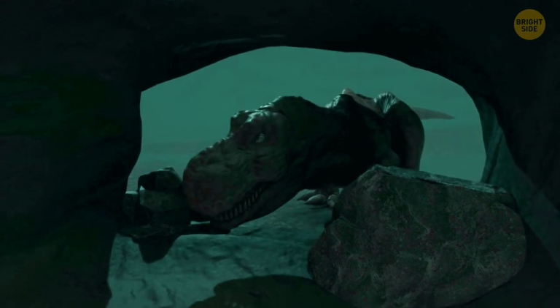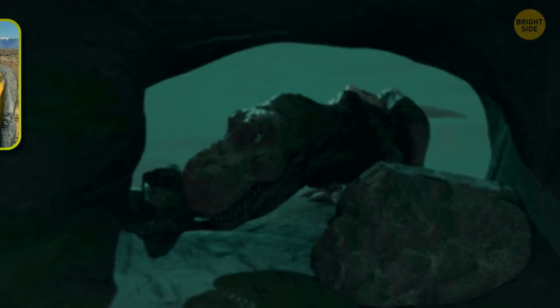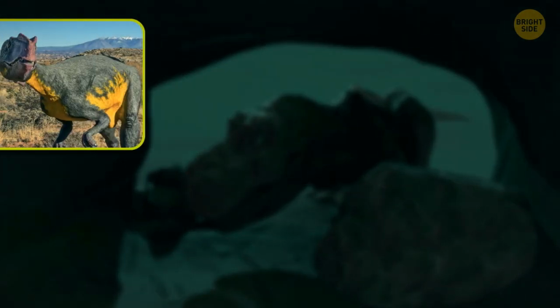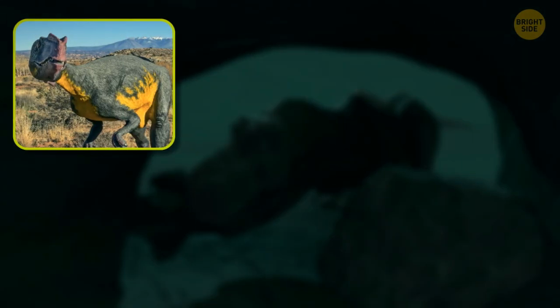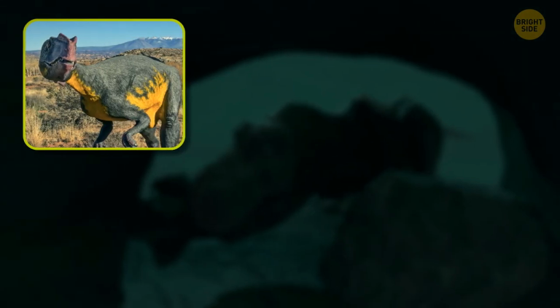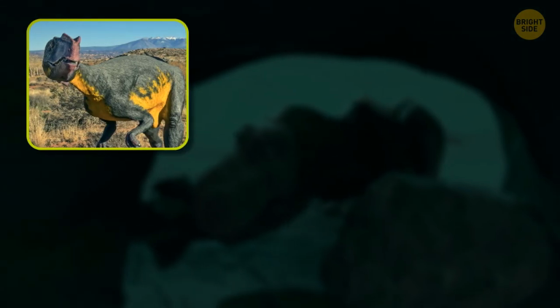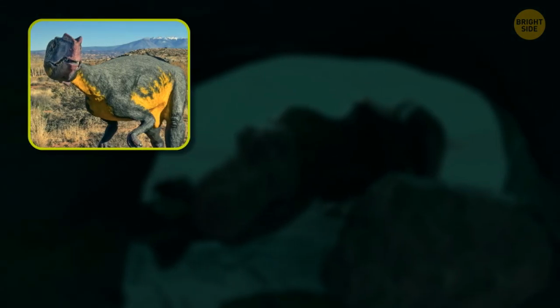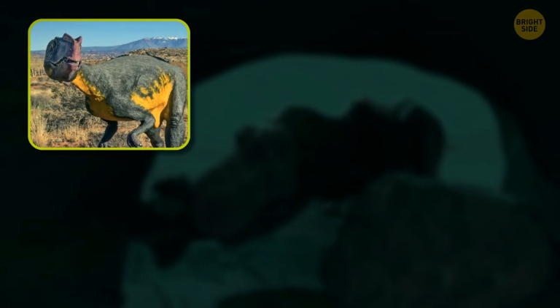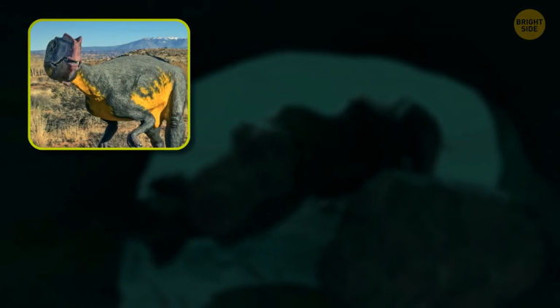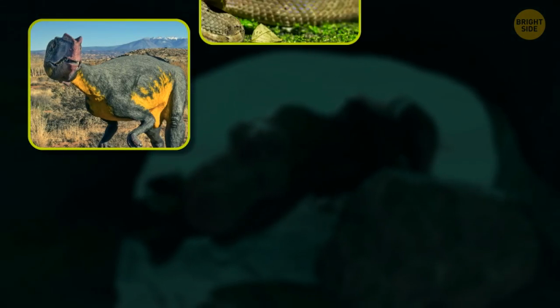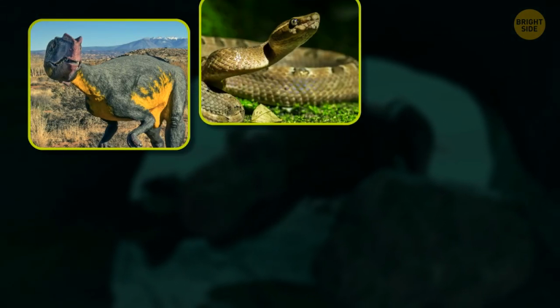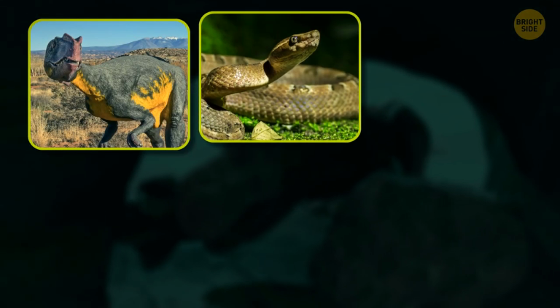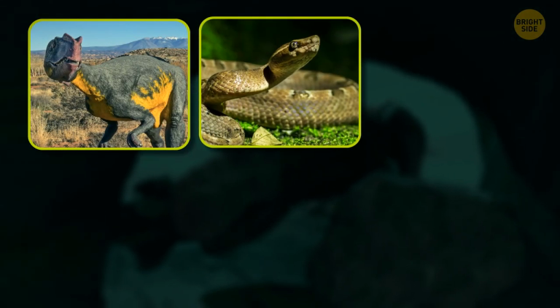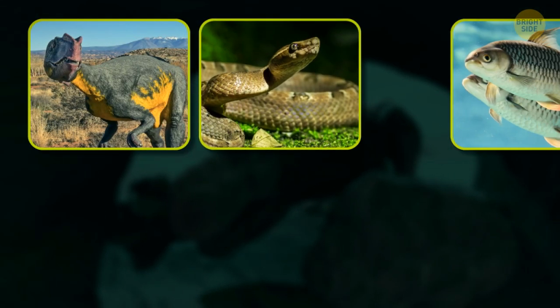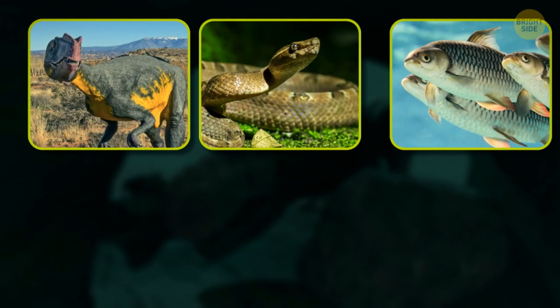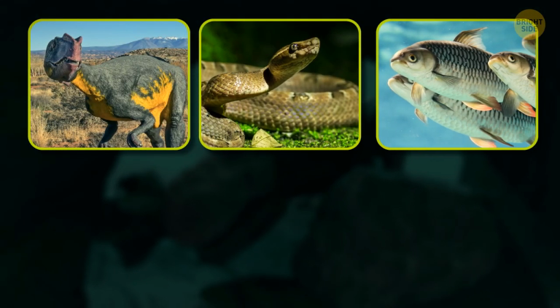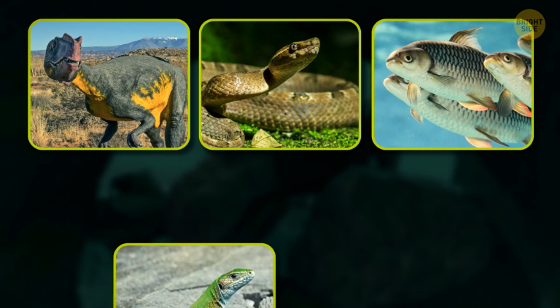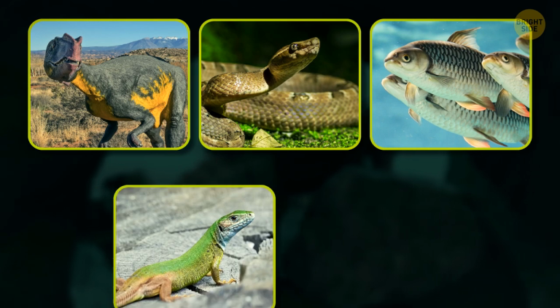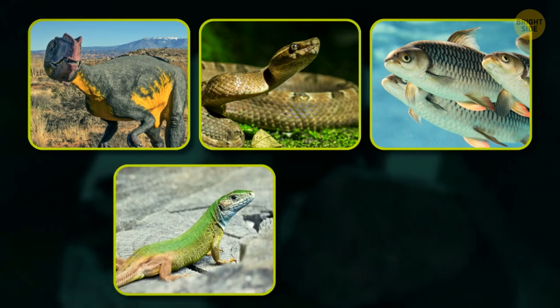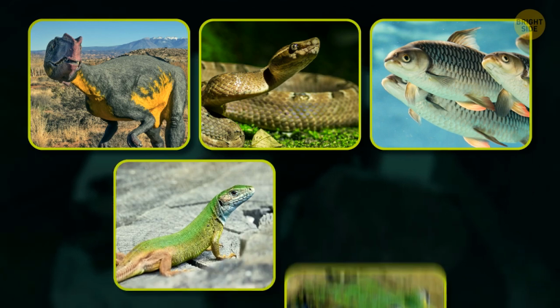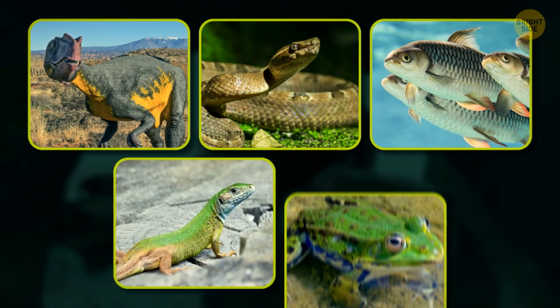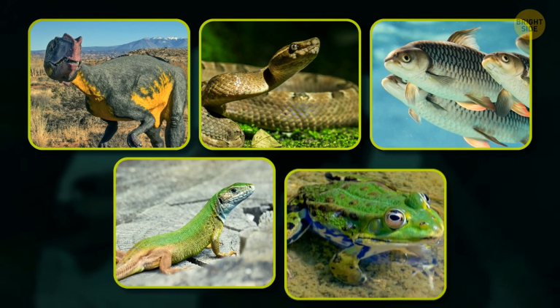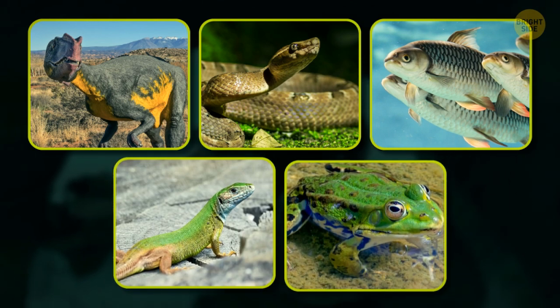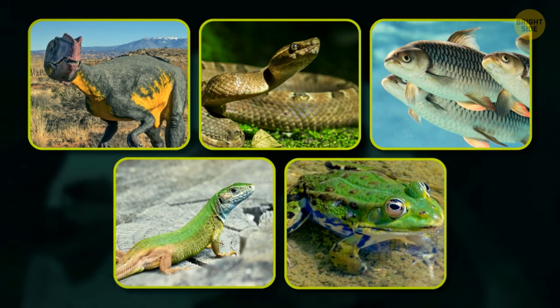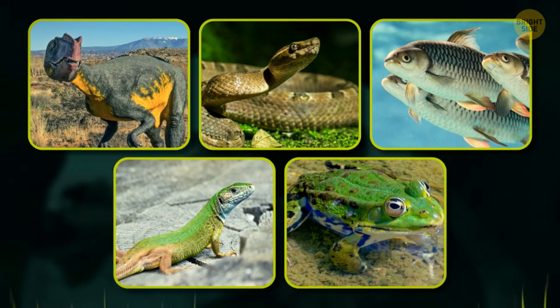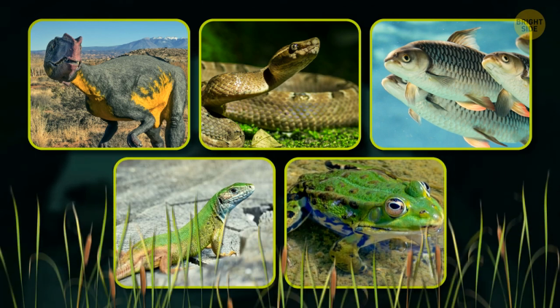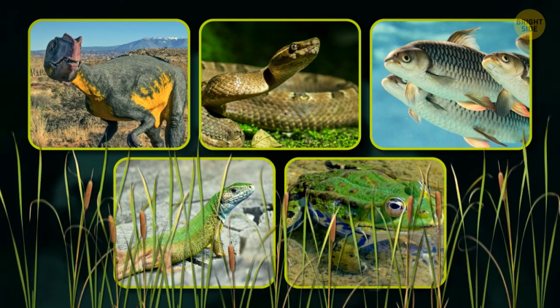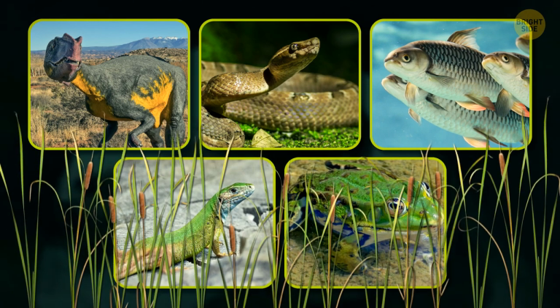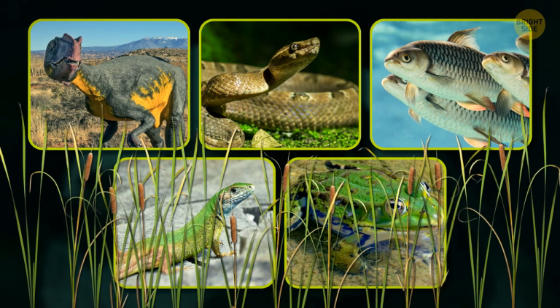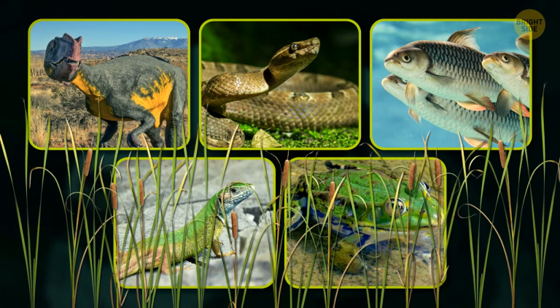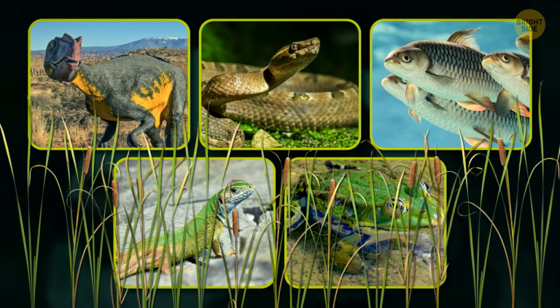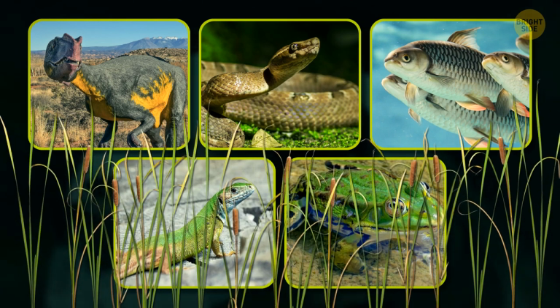It's not hunting dinosaurs, though, of course — but snakes, fish, lizards, and frogs amongst the reeds.